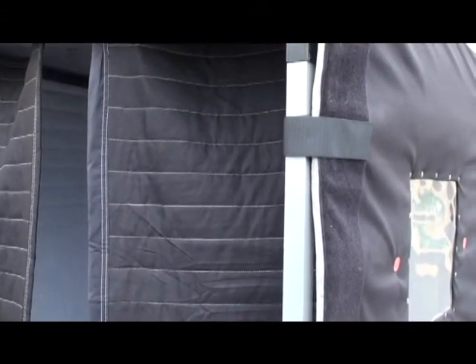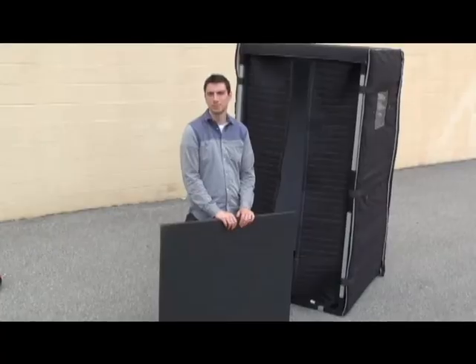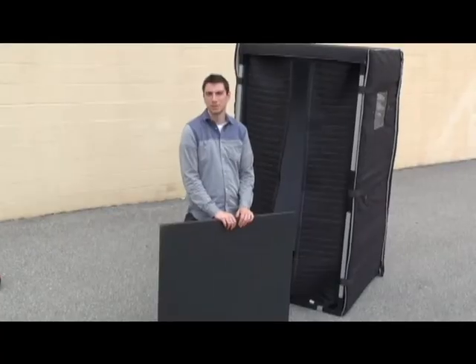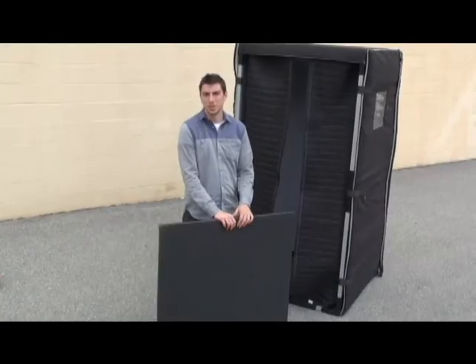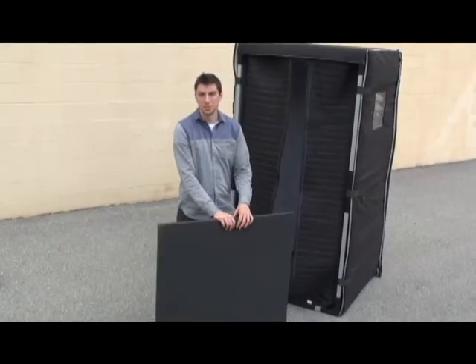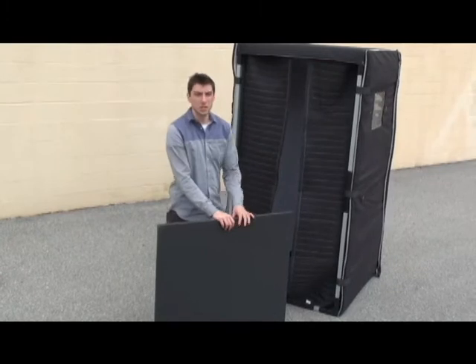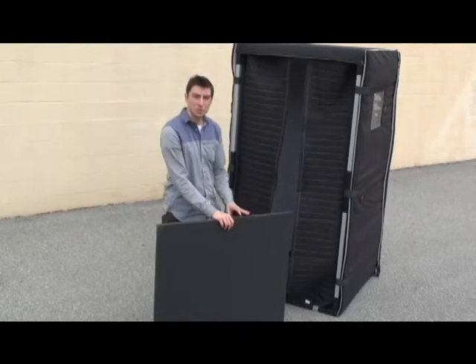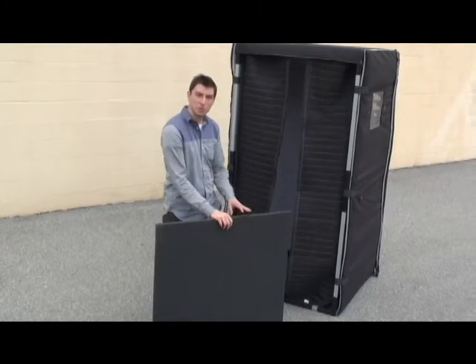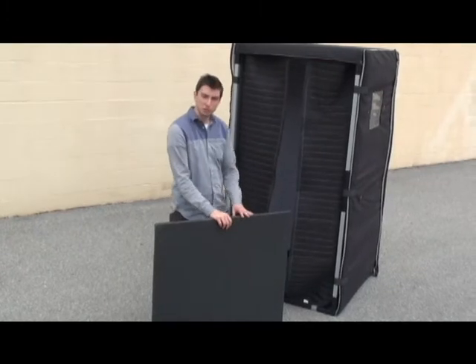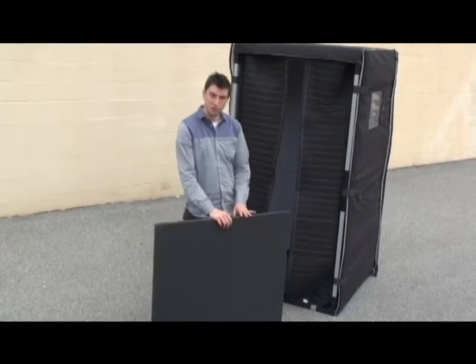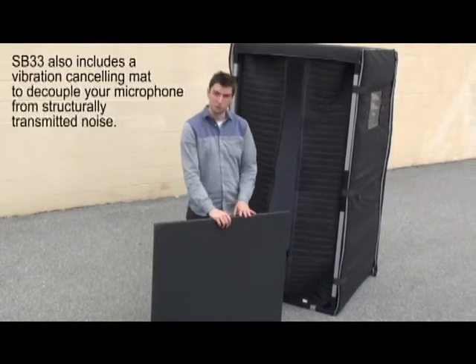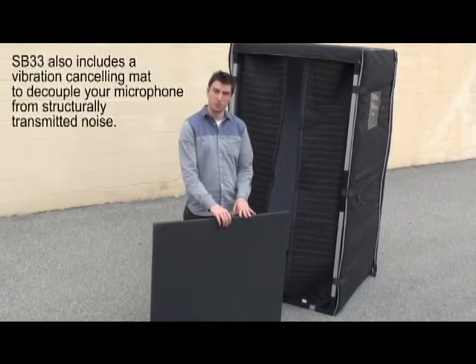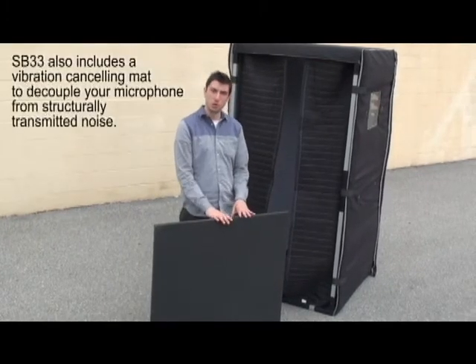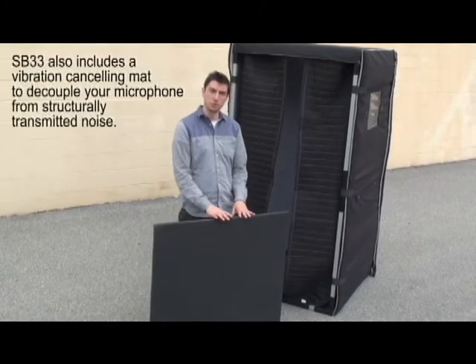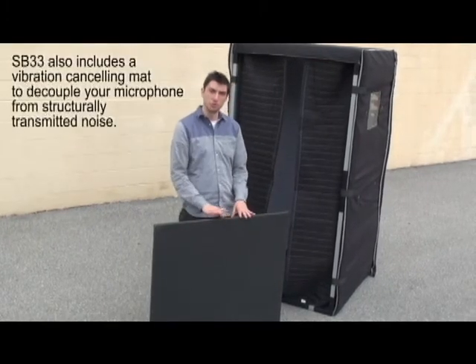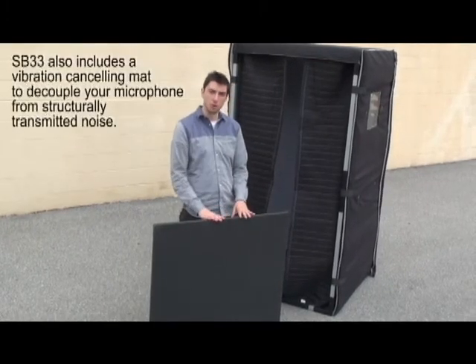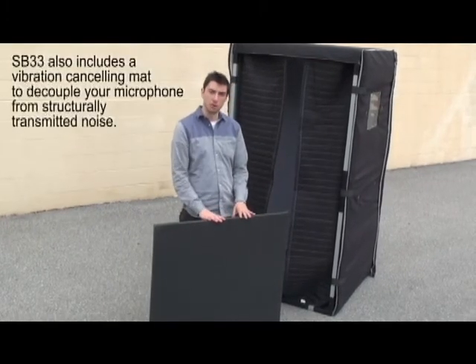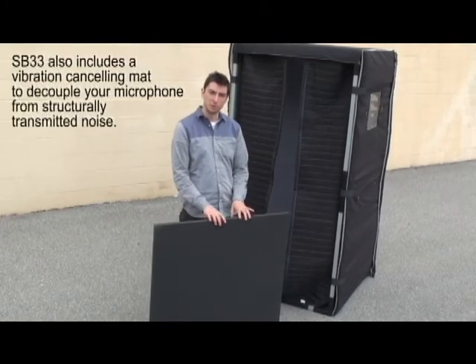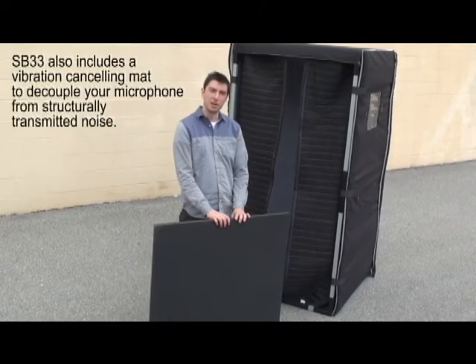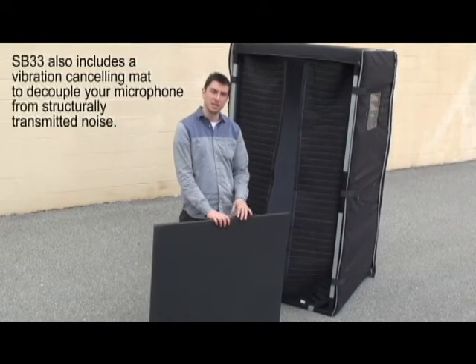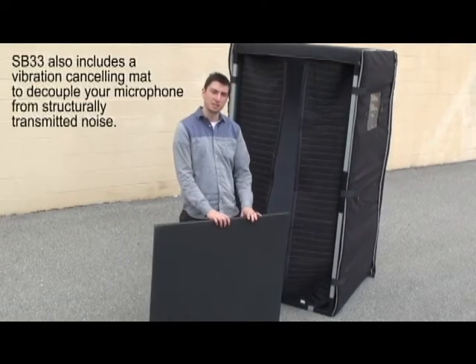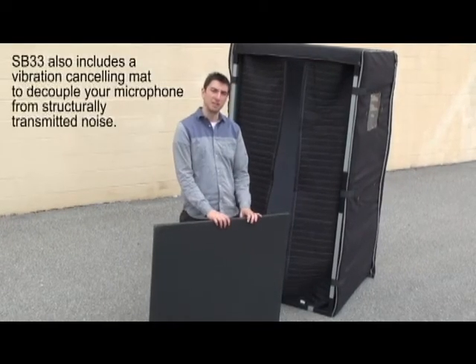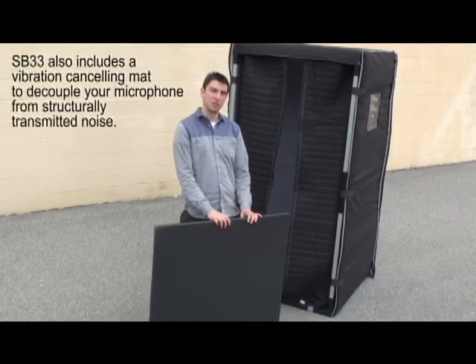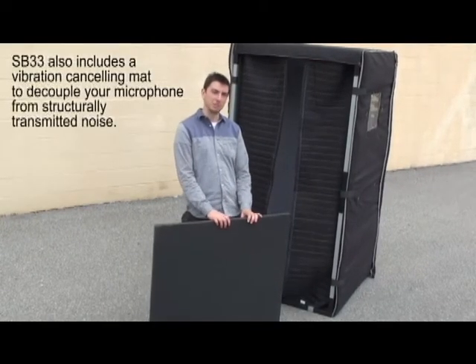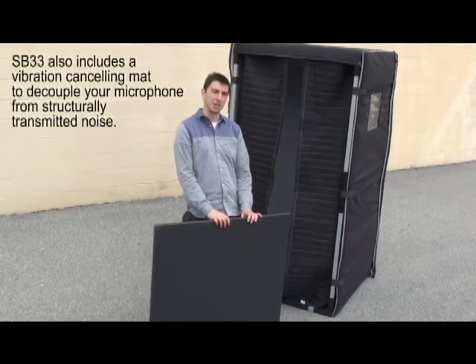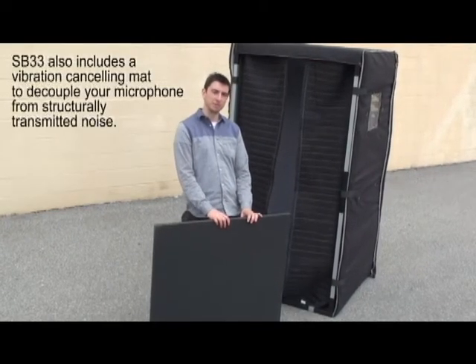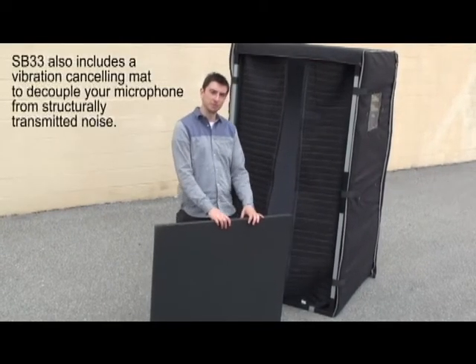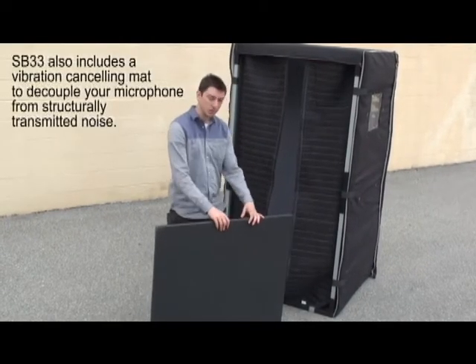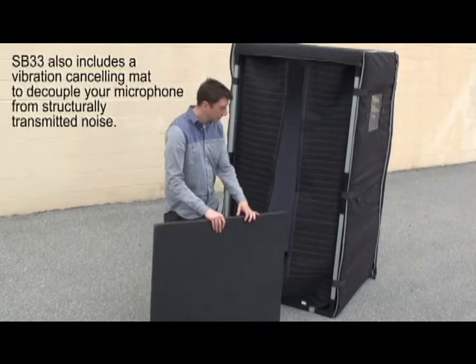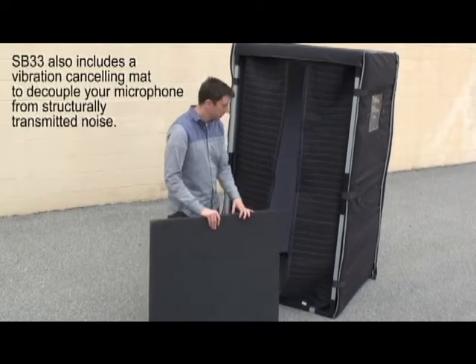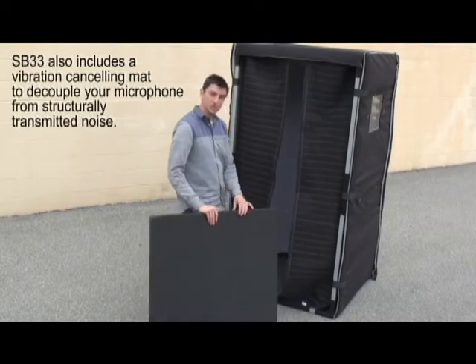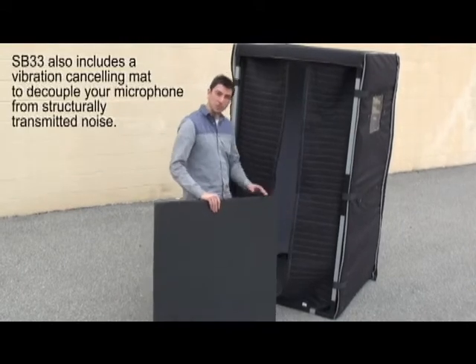To decouple your microphone from the noise through the floor, we have also provided an anti-vibration mat. This is how you install it.